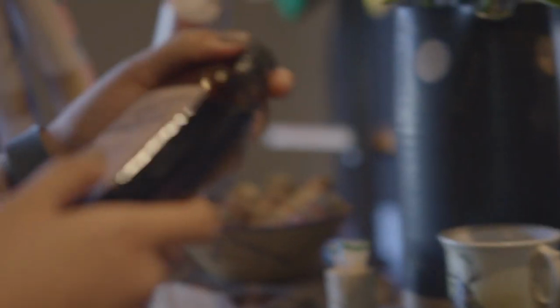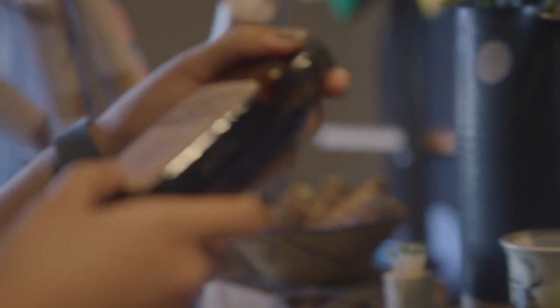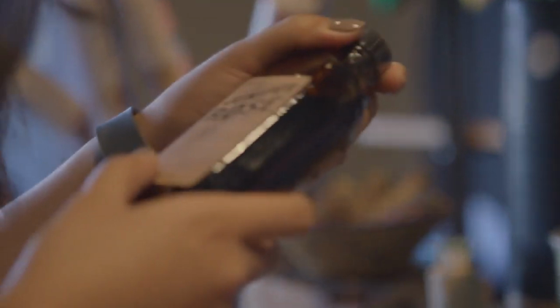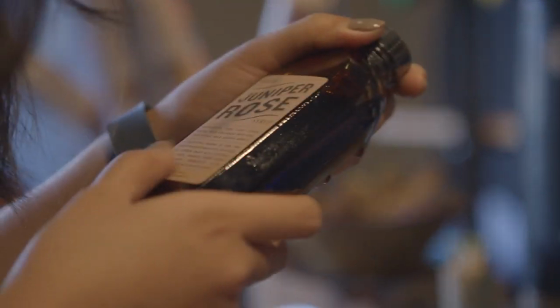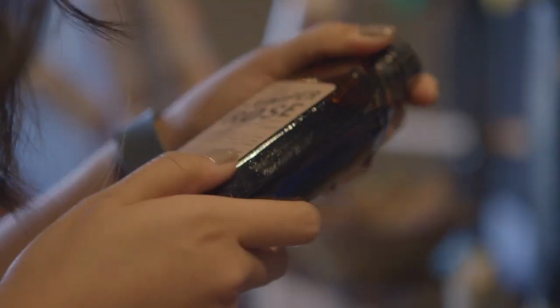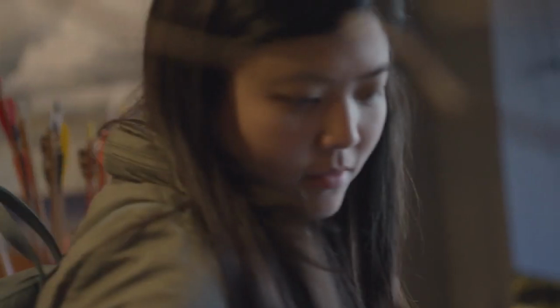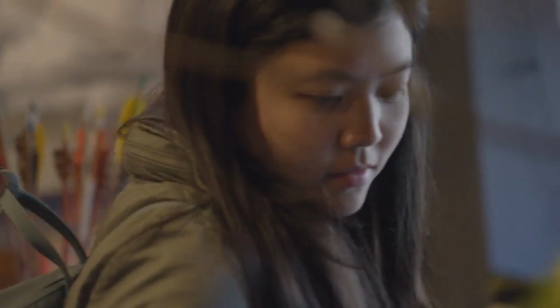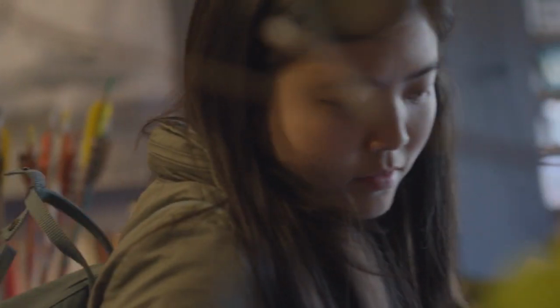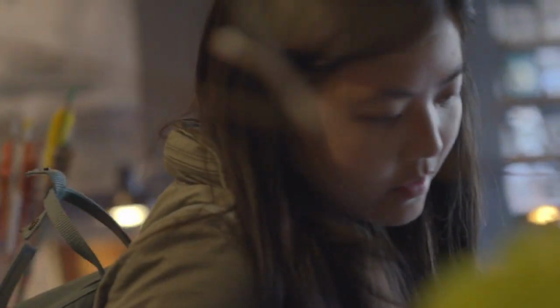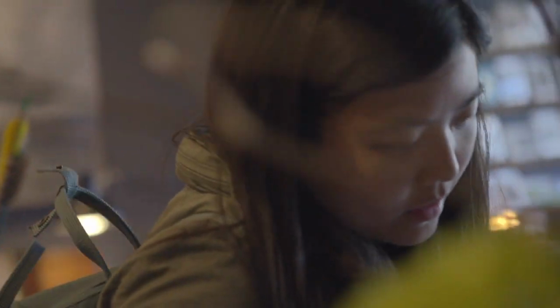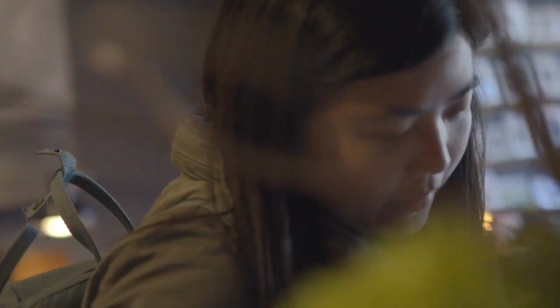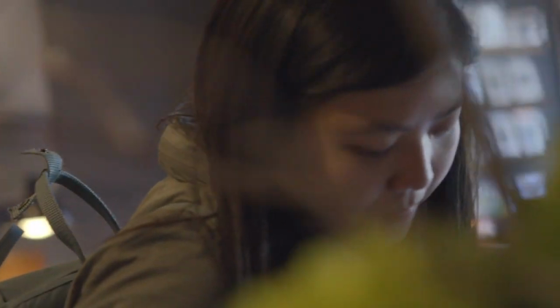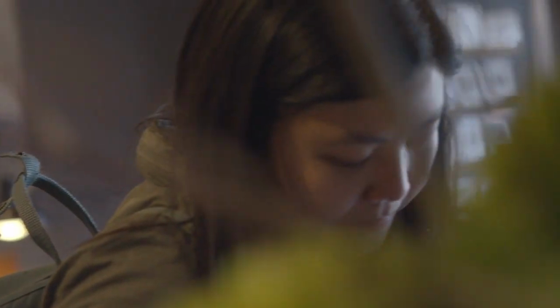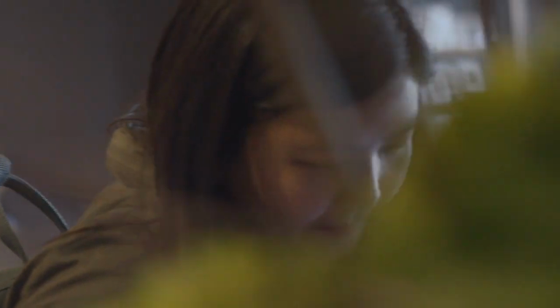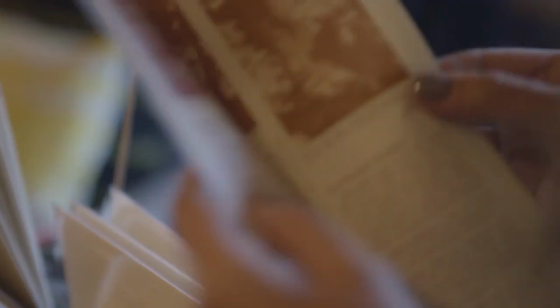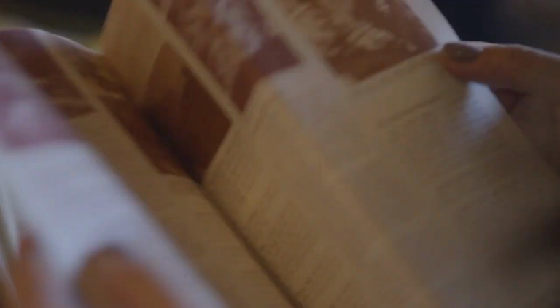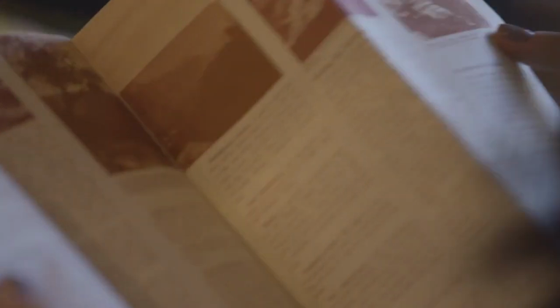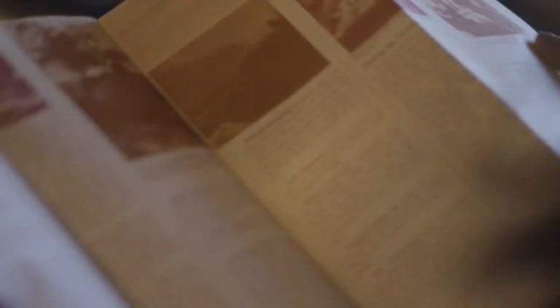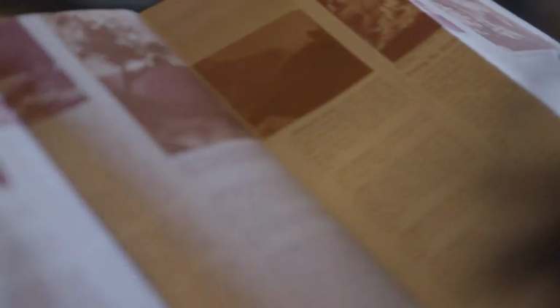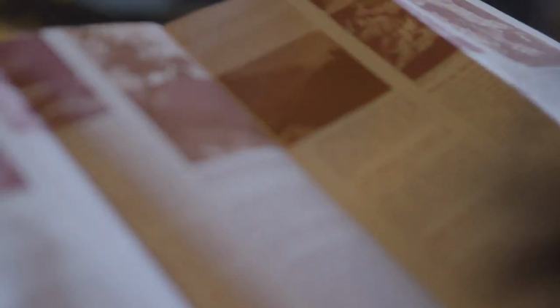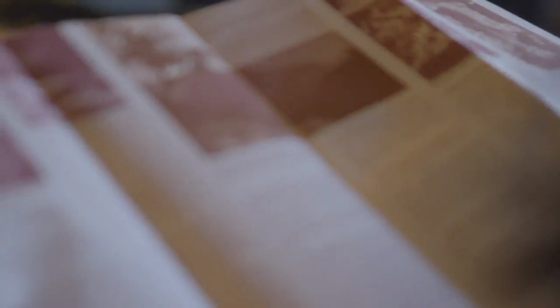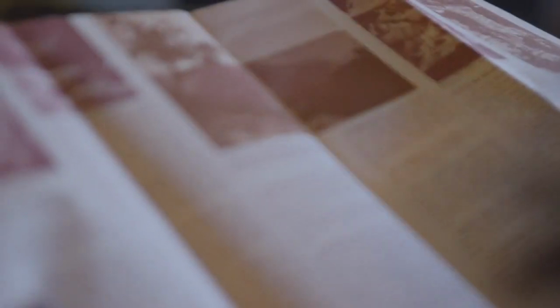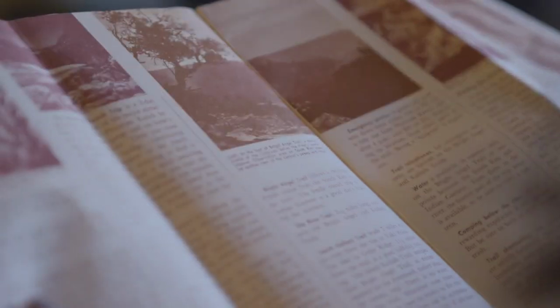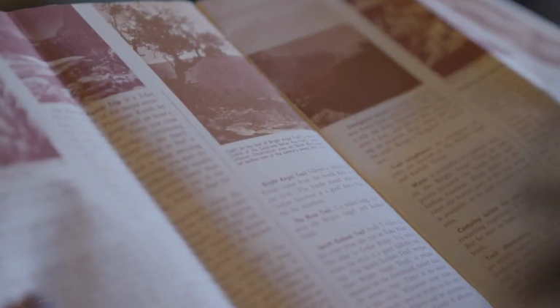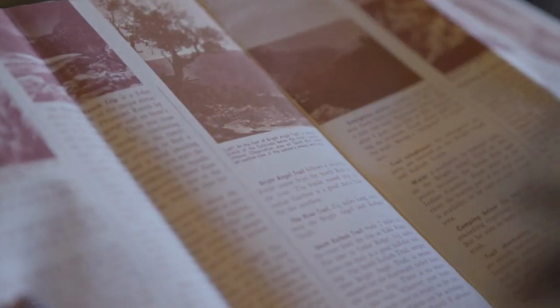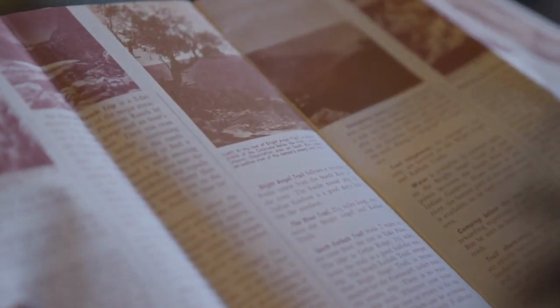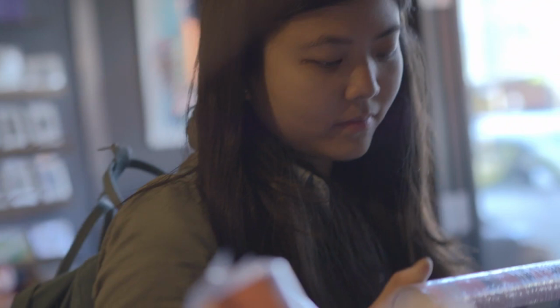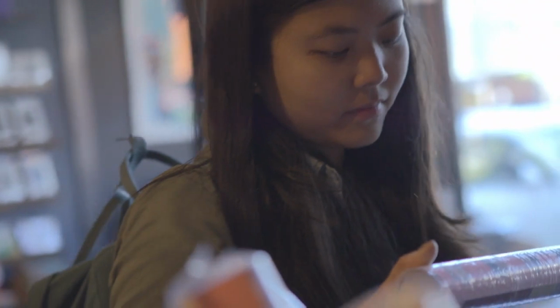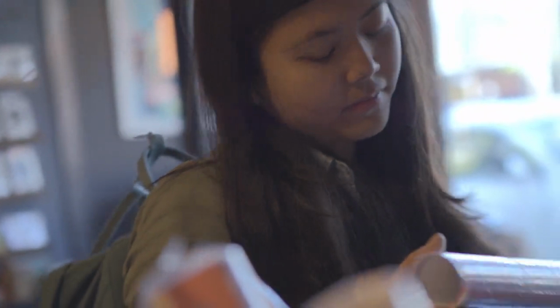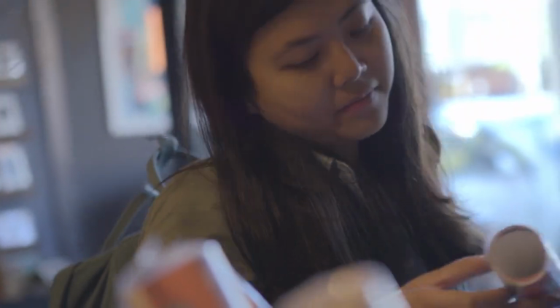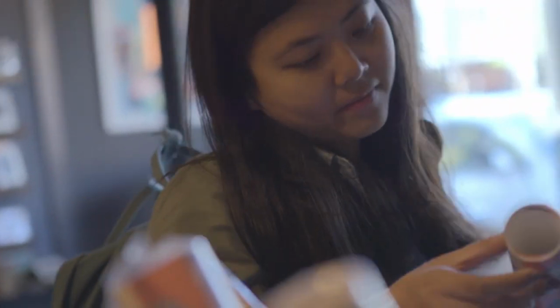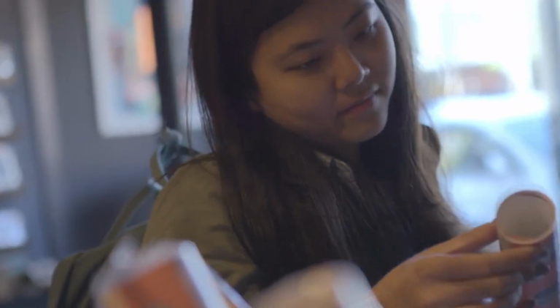Some of my friends will be like, you're such a hoarder. But I'm like, no, we can make something cool out of this.